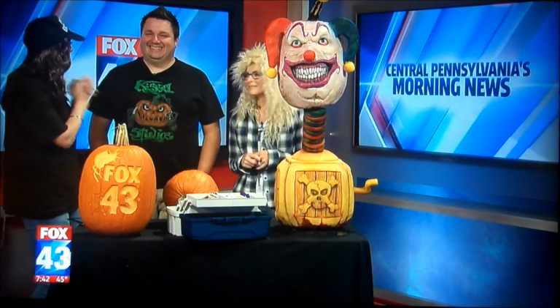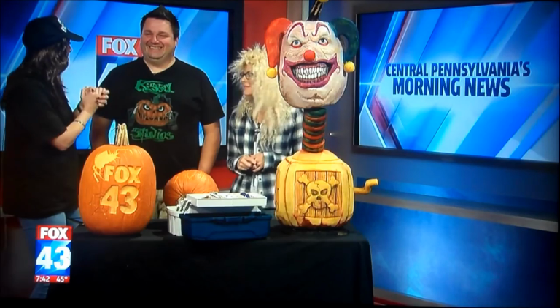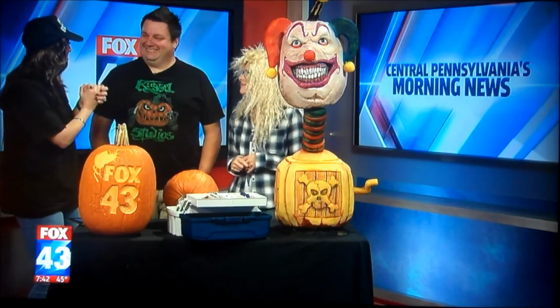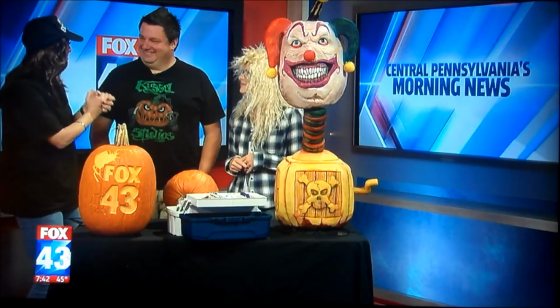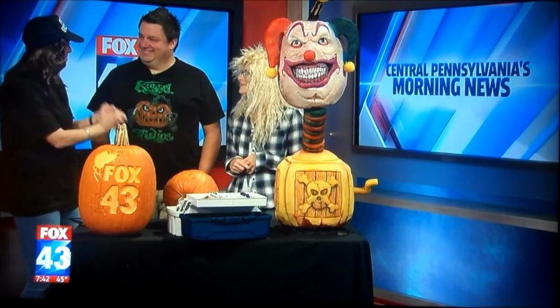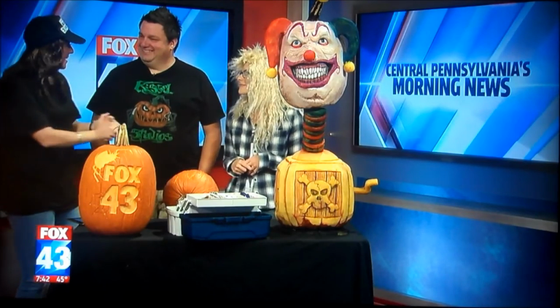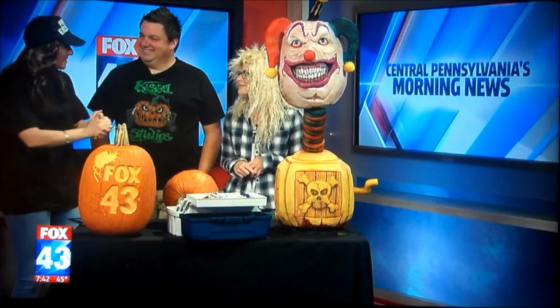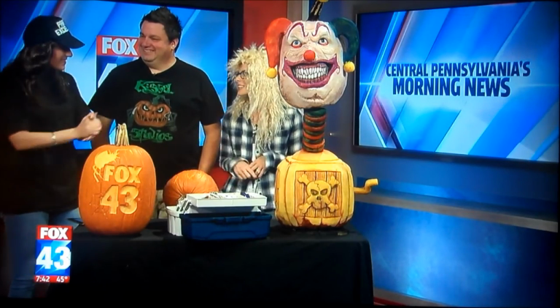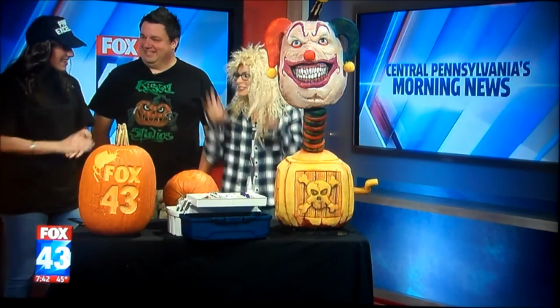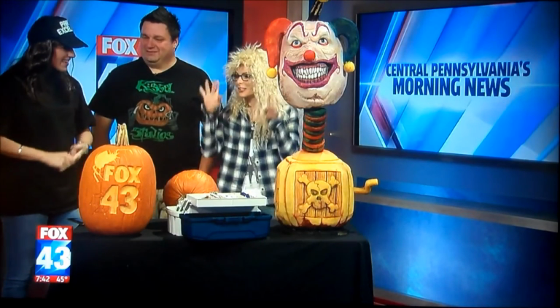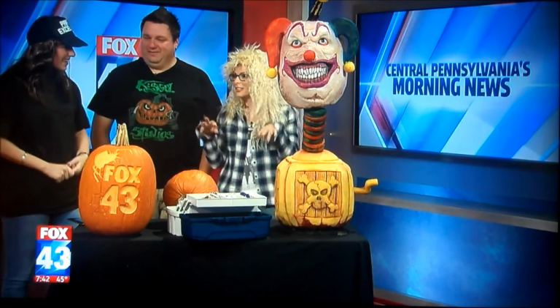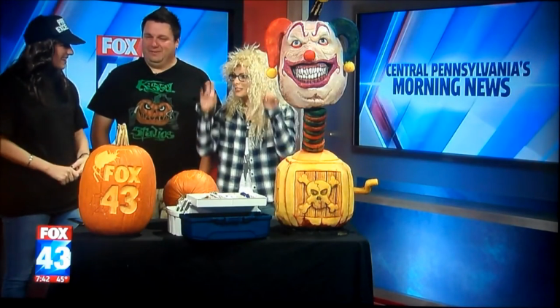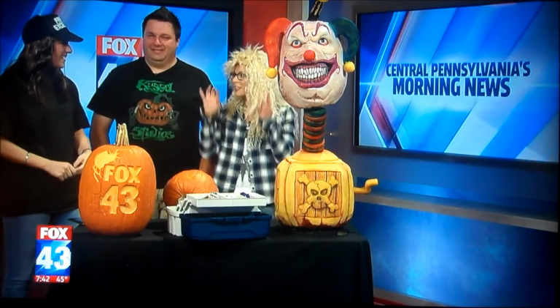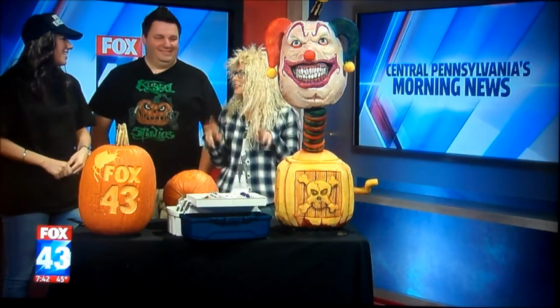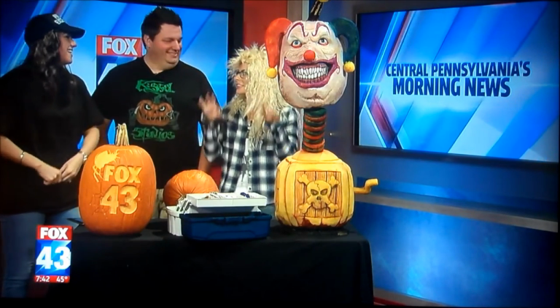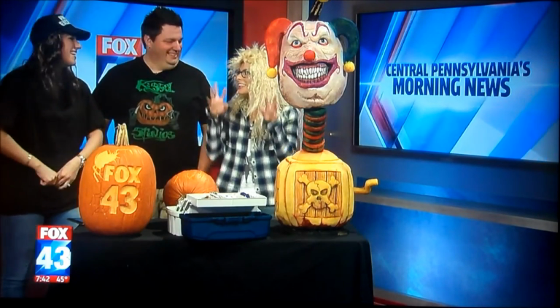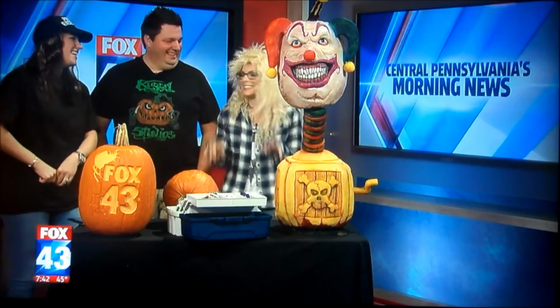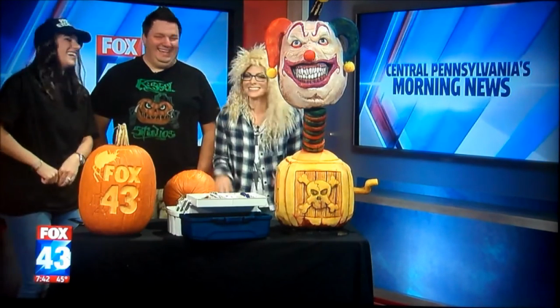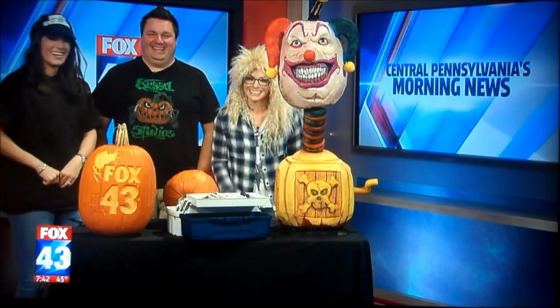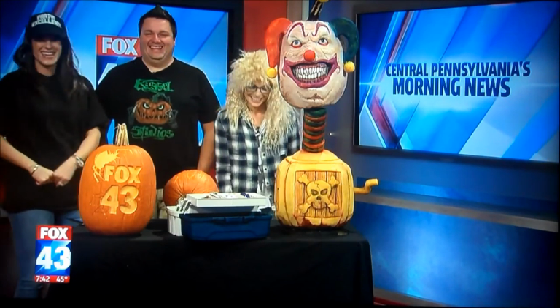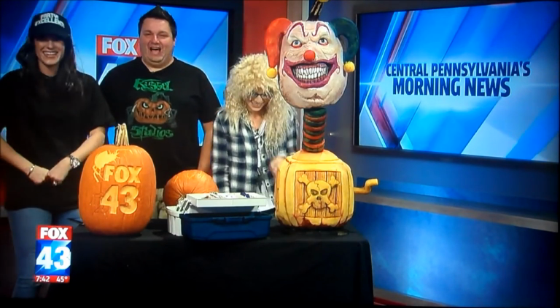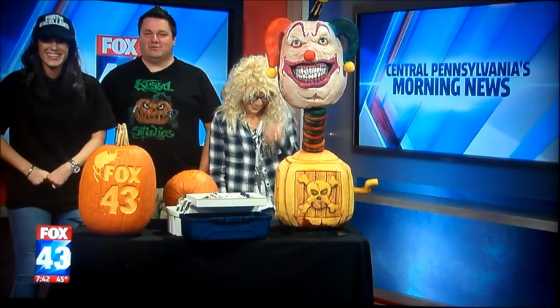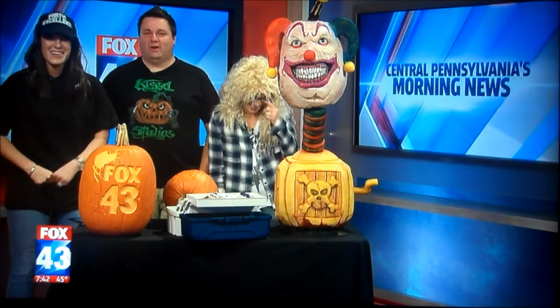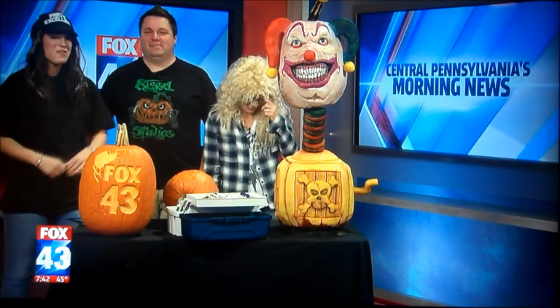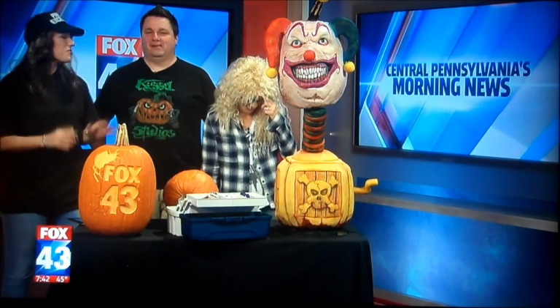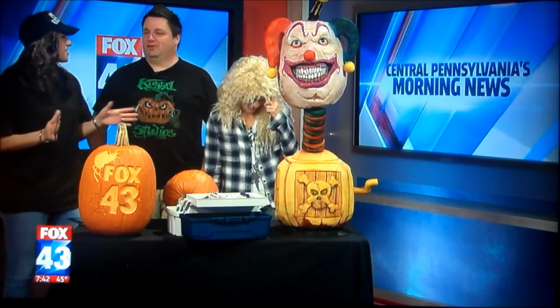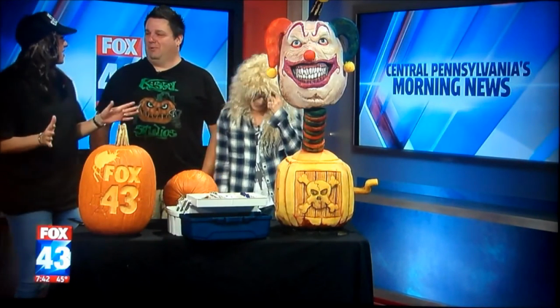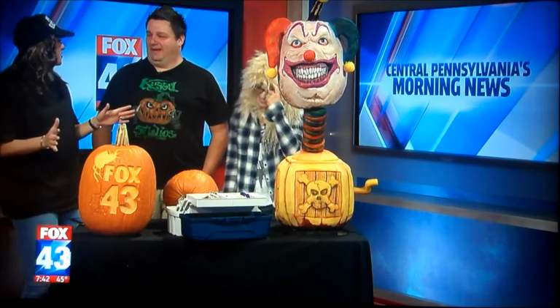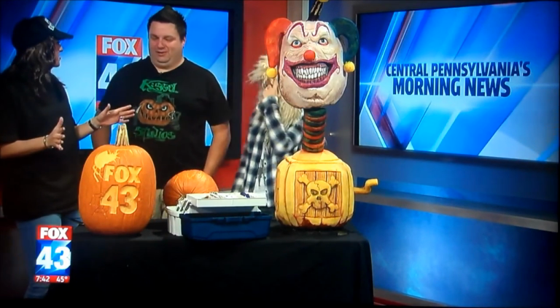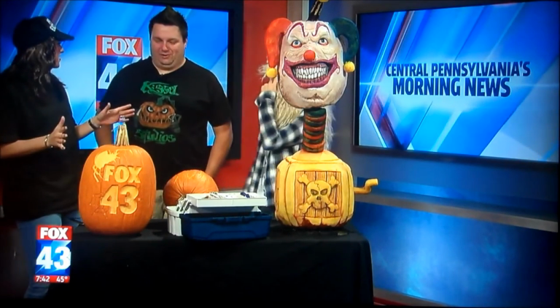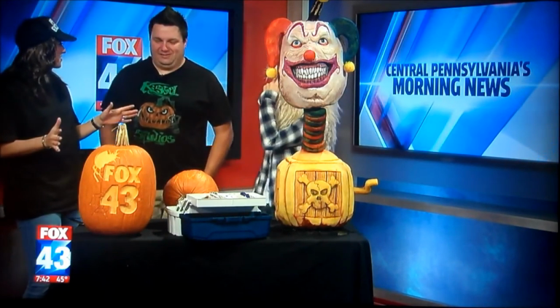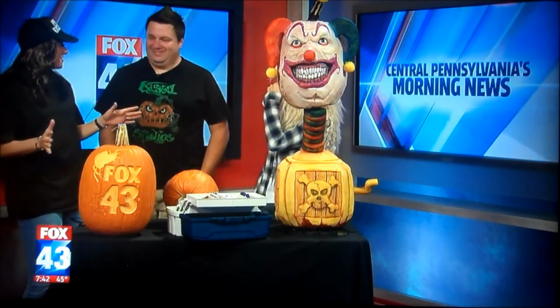Thank you so much for joining us. Thanks for having me. I always wanted to be interviewed by Wayne and Garth, right?